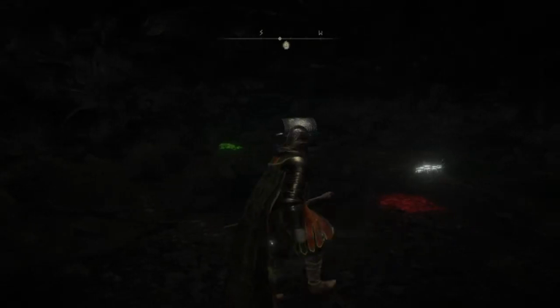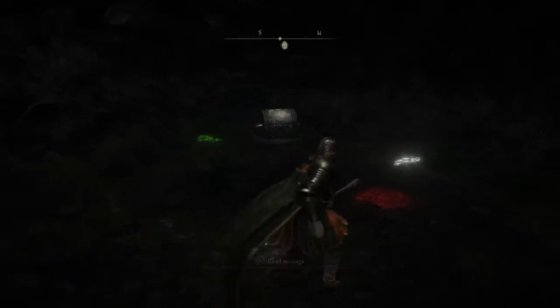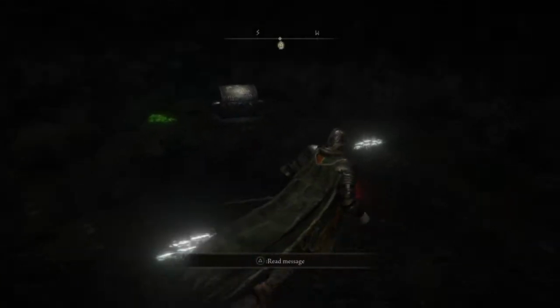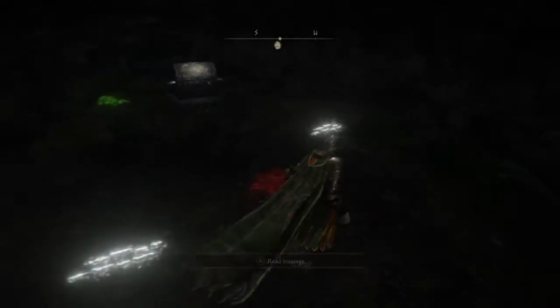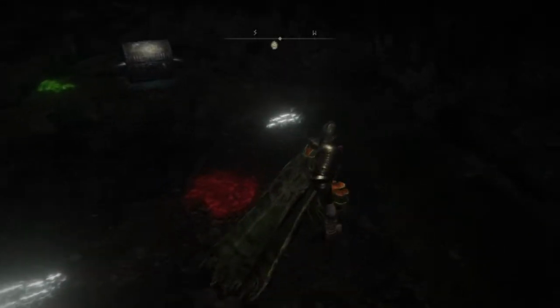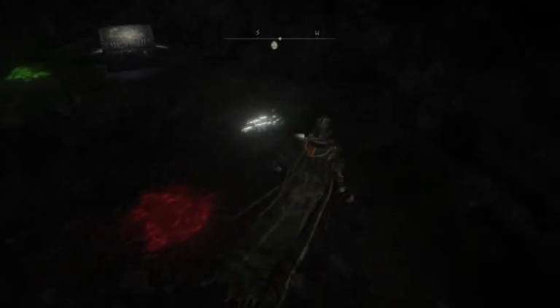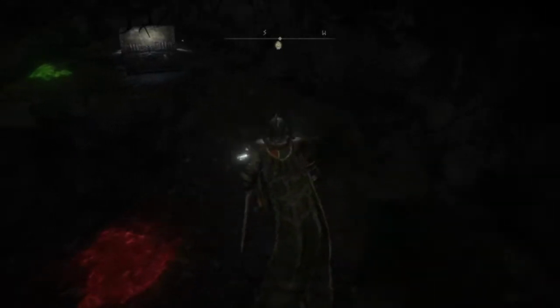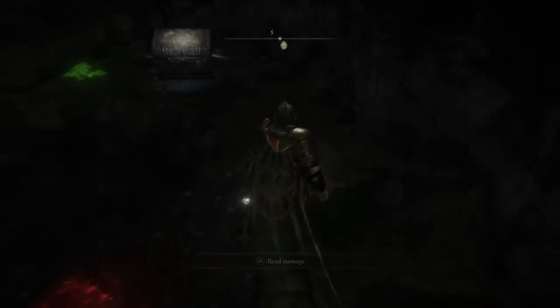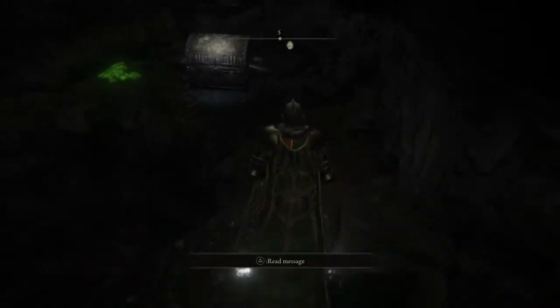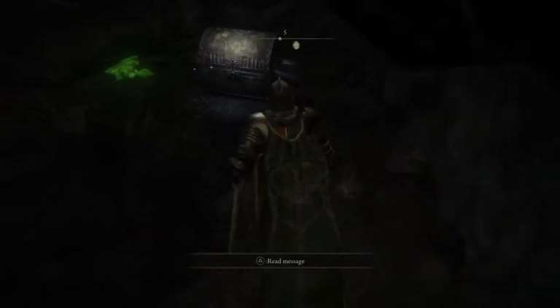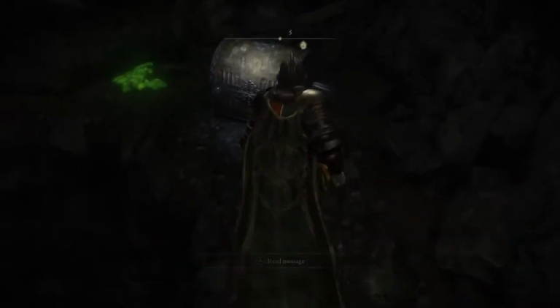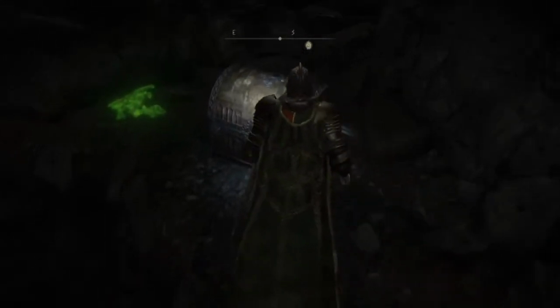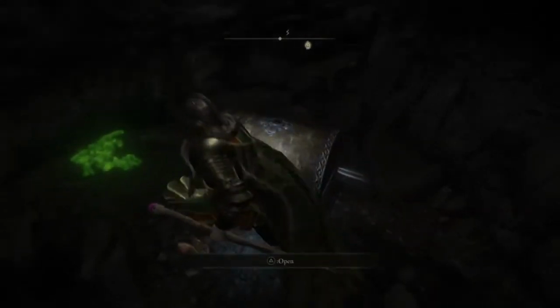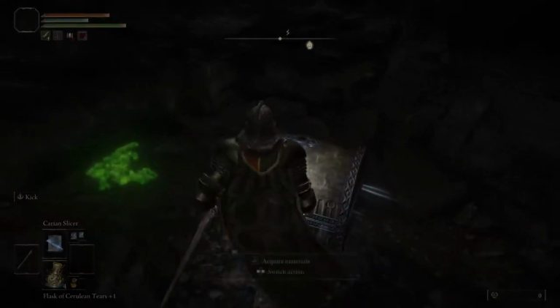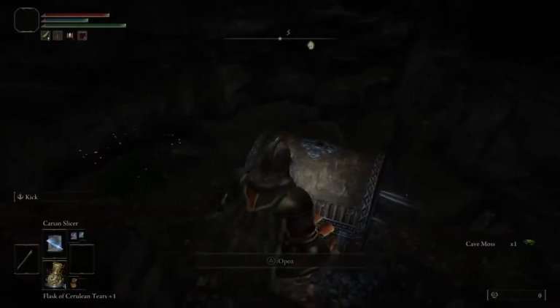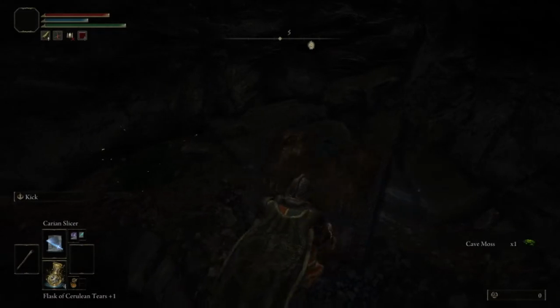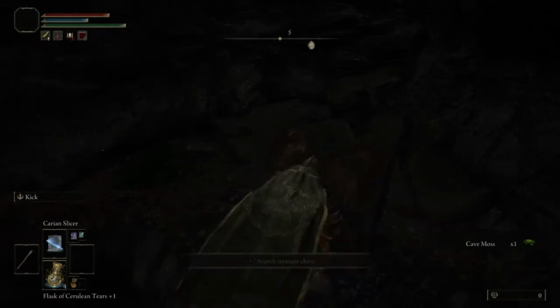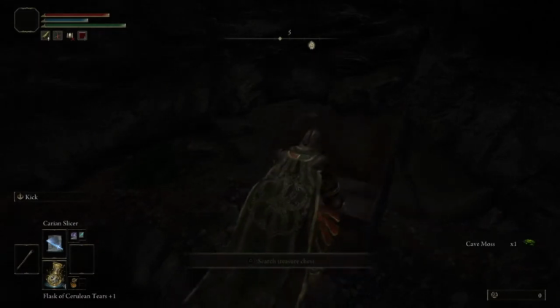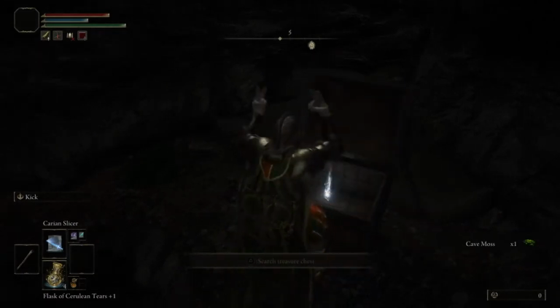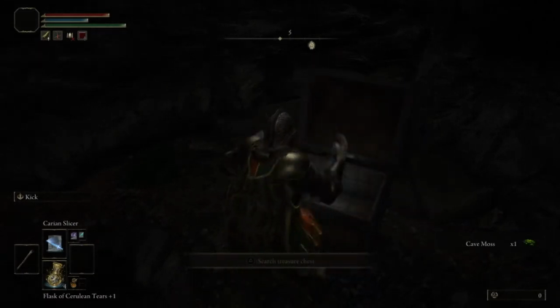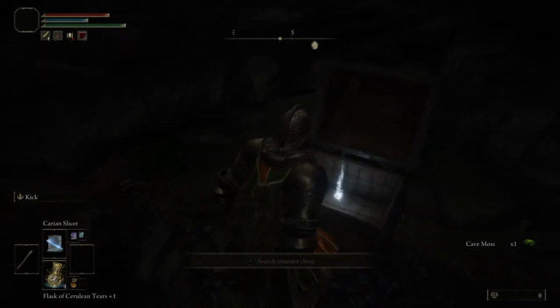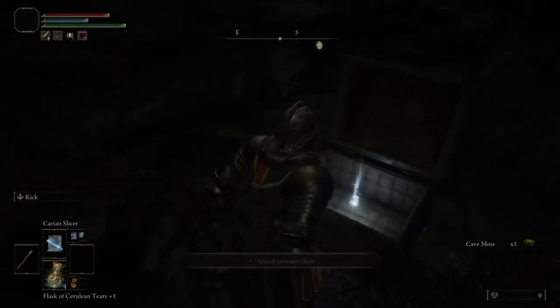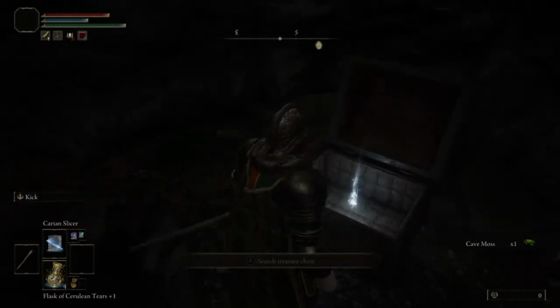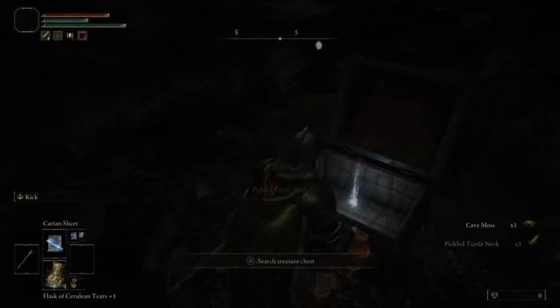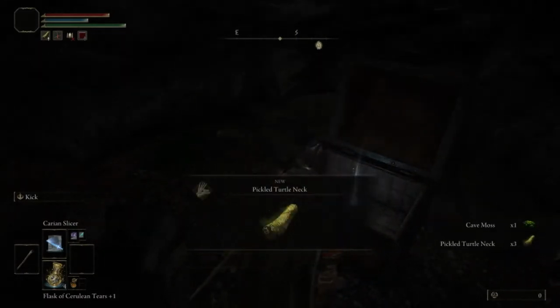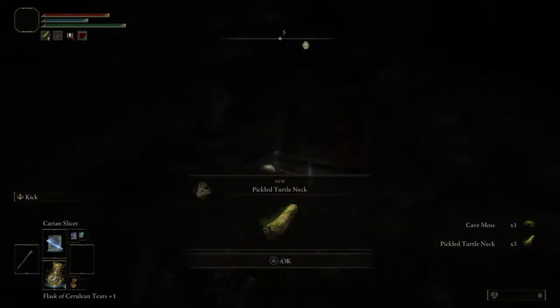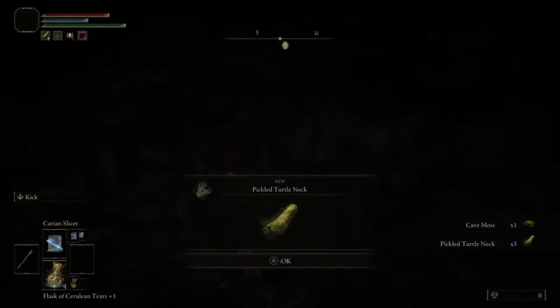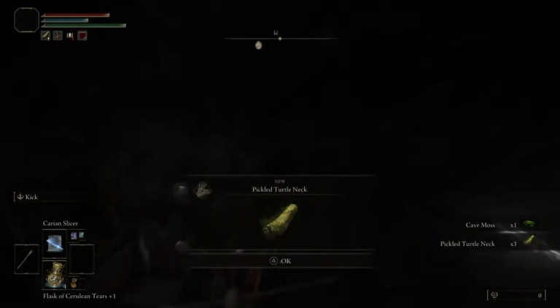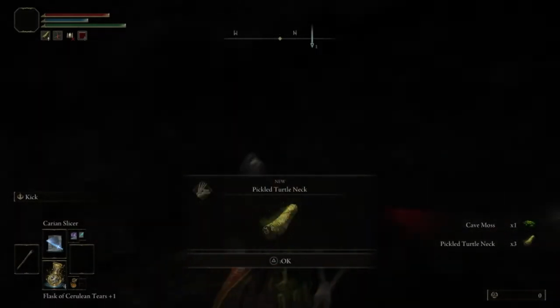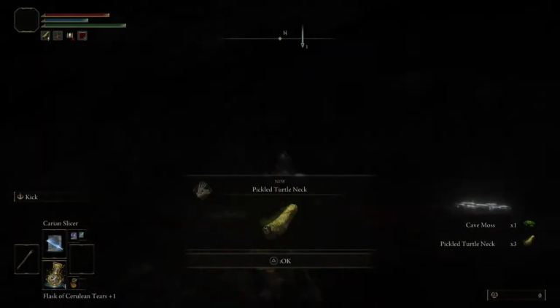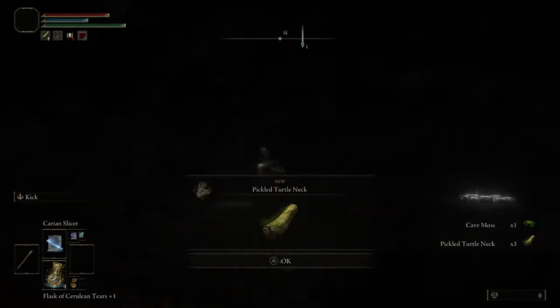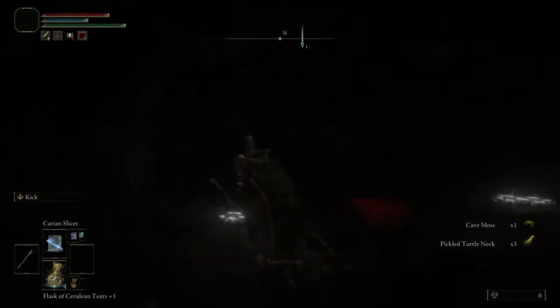If you want to get this chest, just walk on the solid part where the hole isn't and then open the chest and you will get the pickled turtleneck.